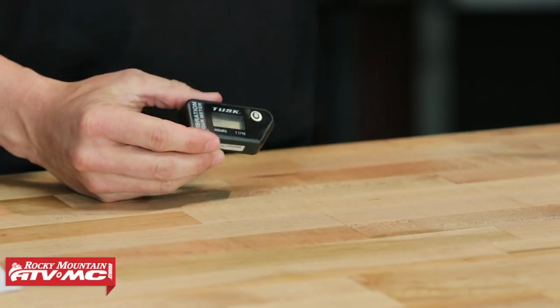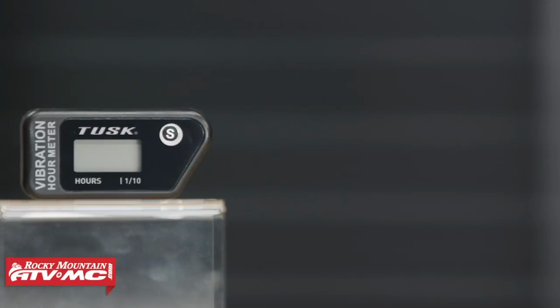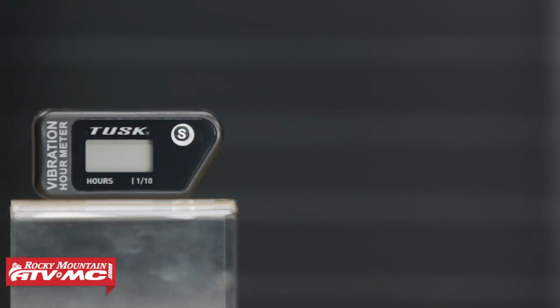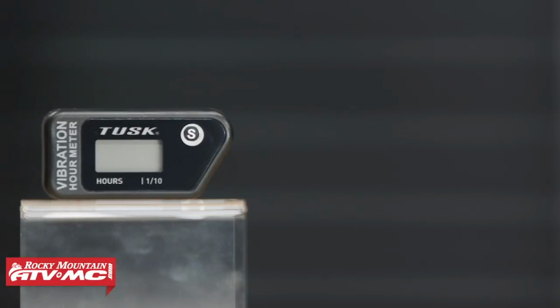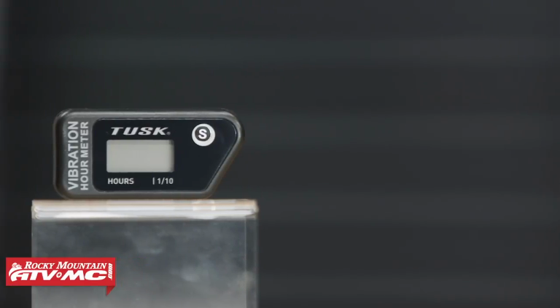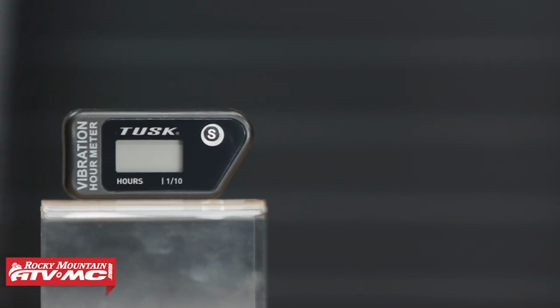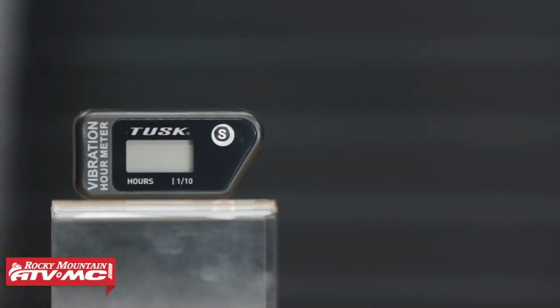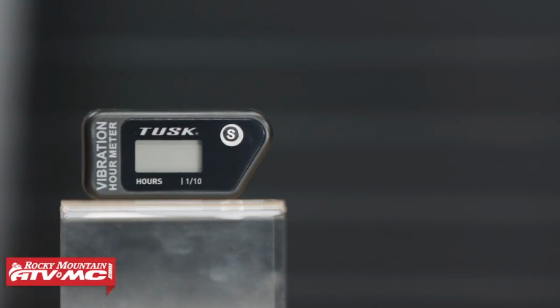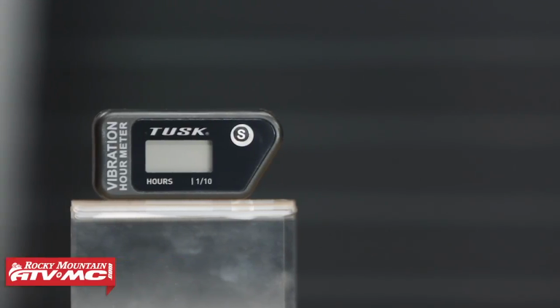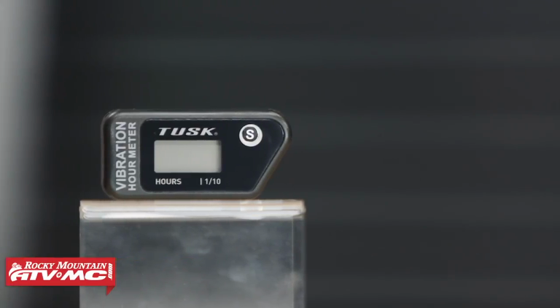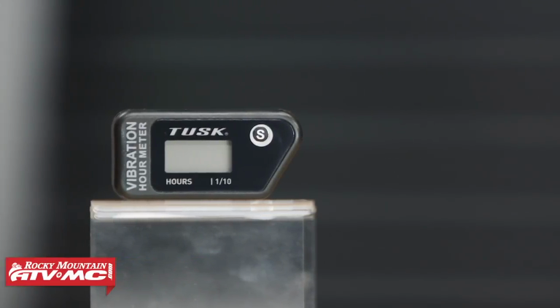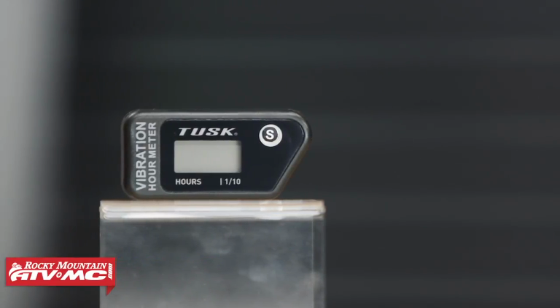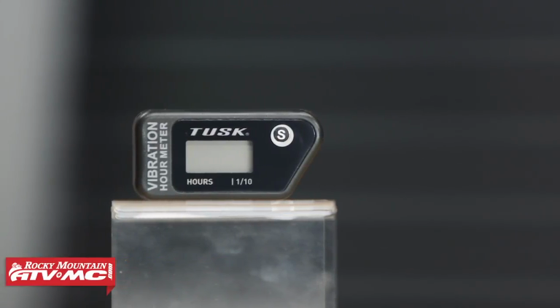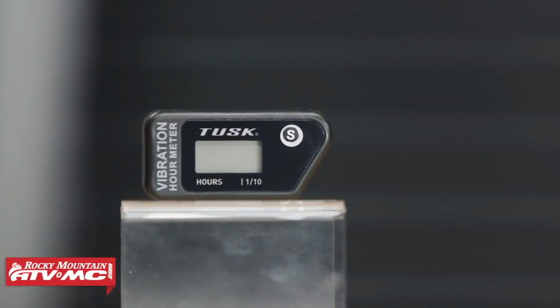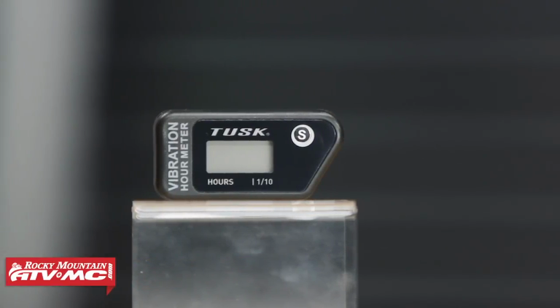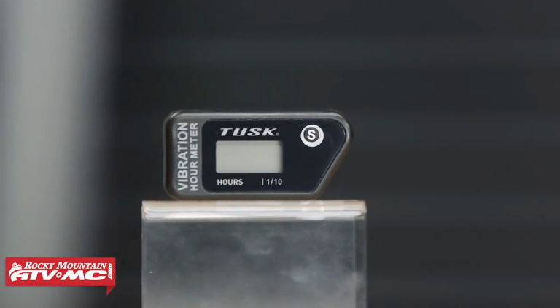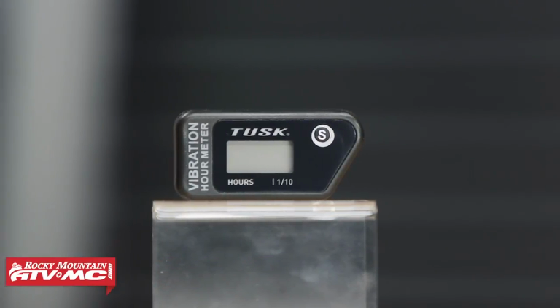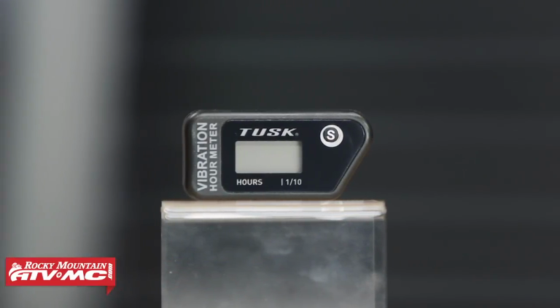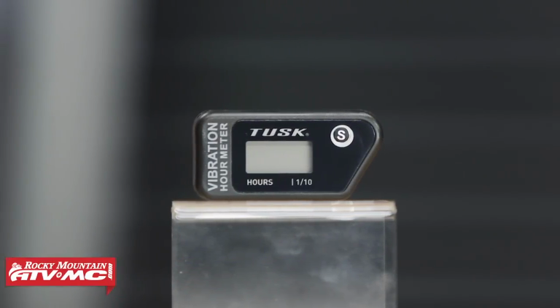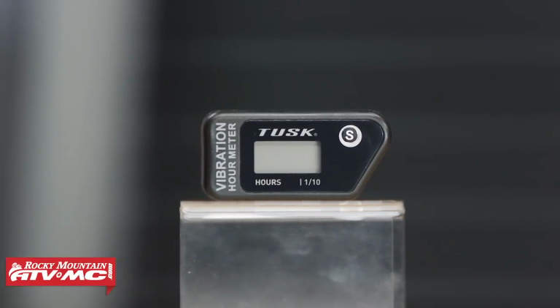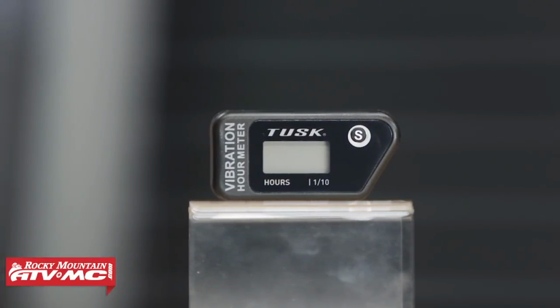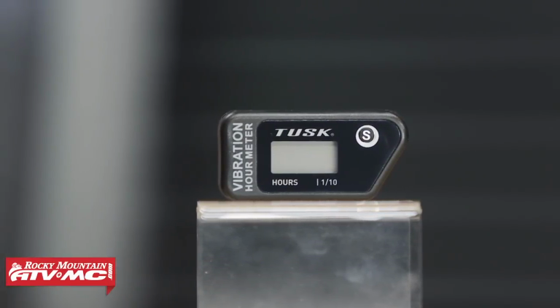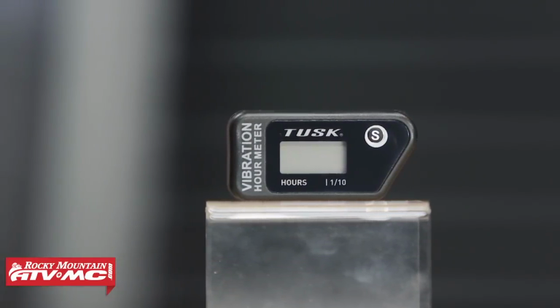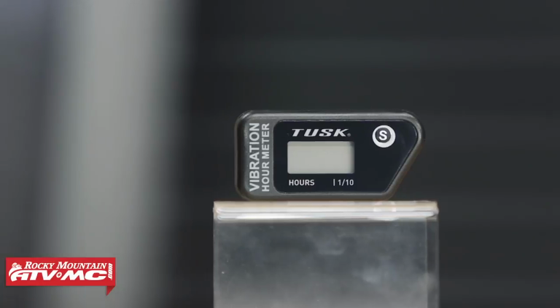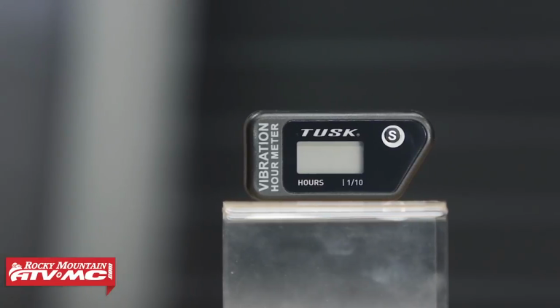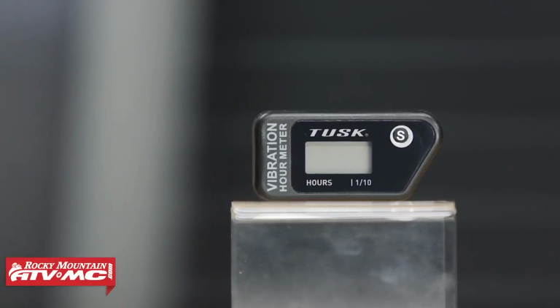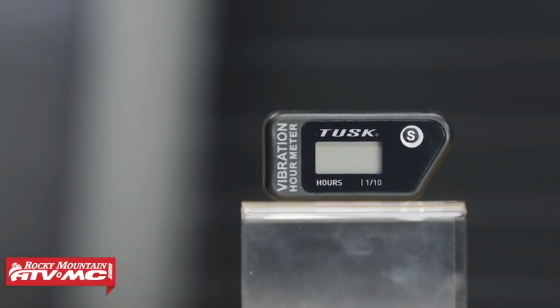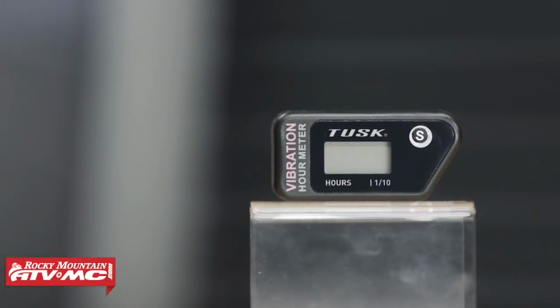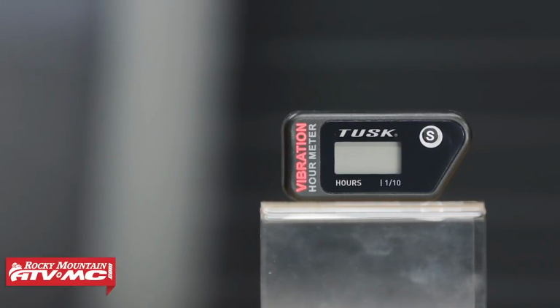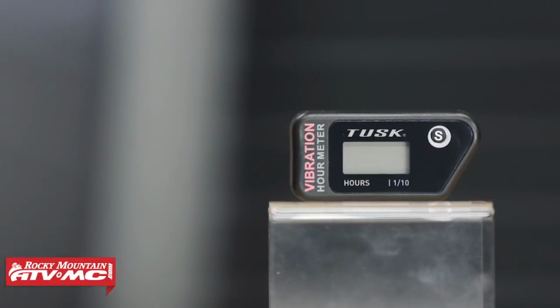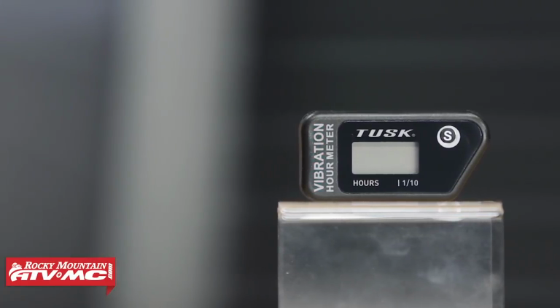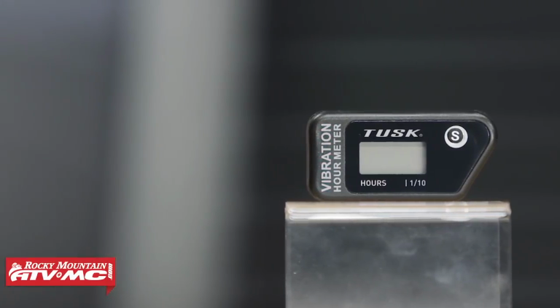With the wireless, the way it works and keeps track of your total hours is it goes off vibration.